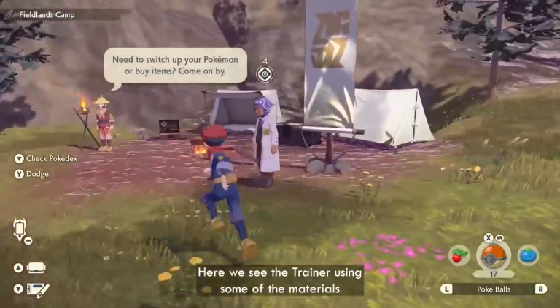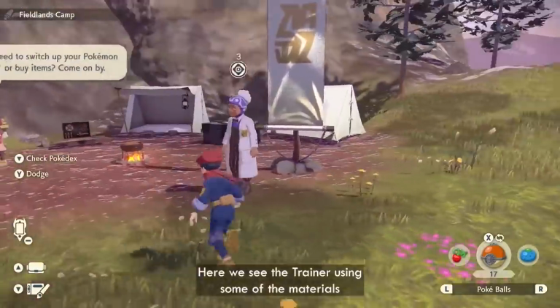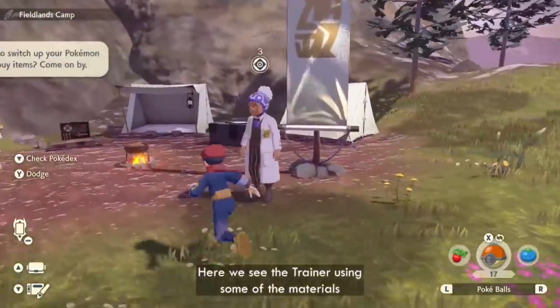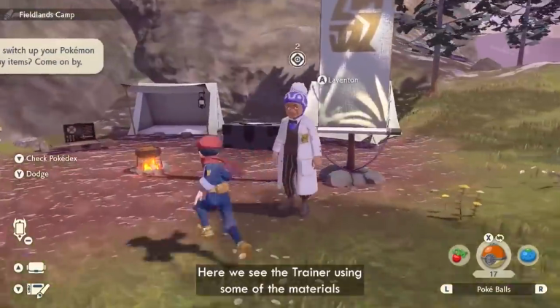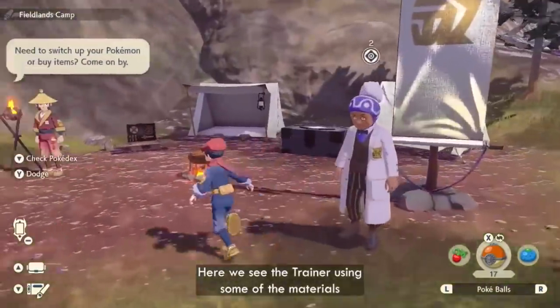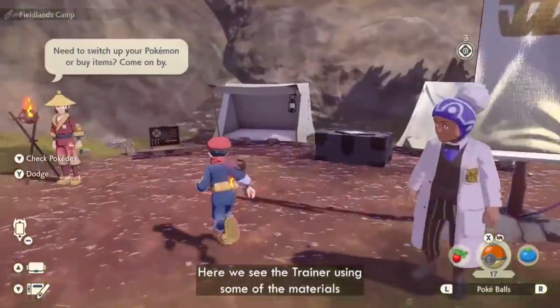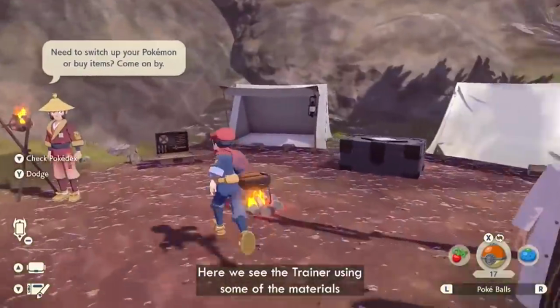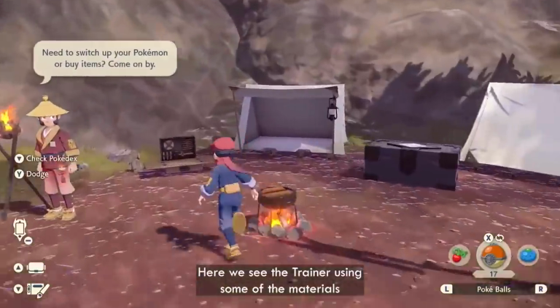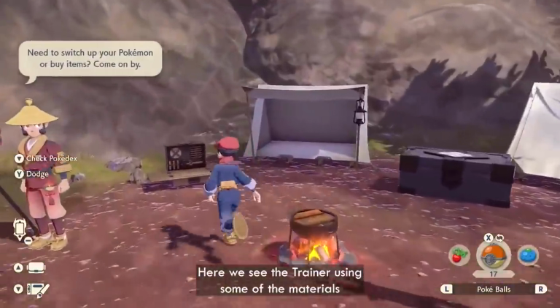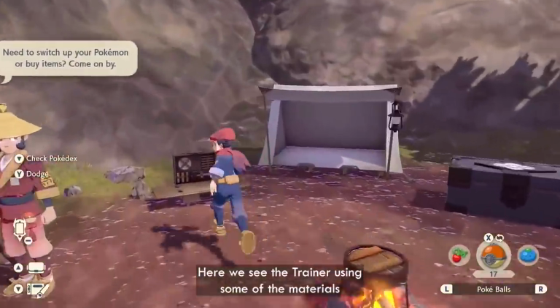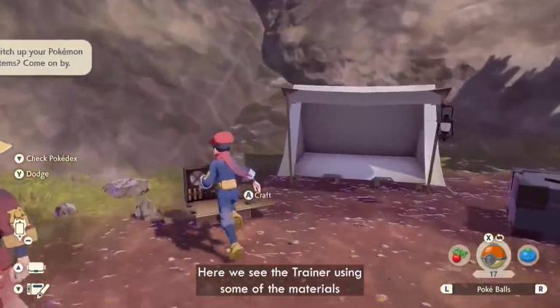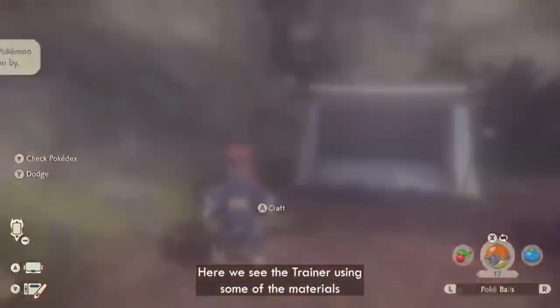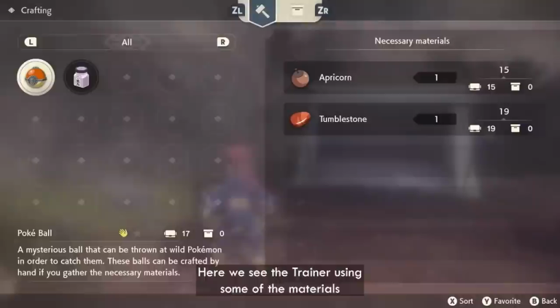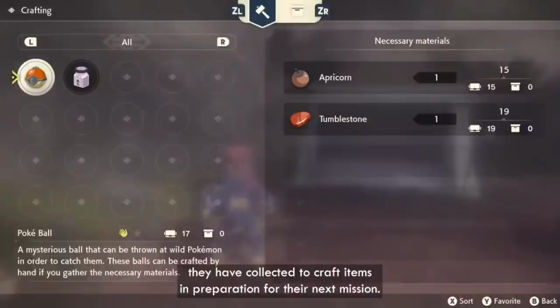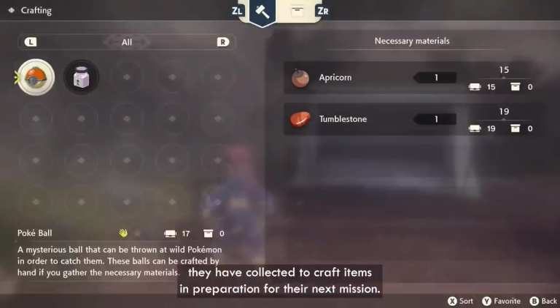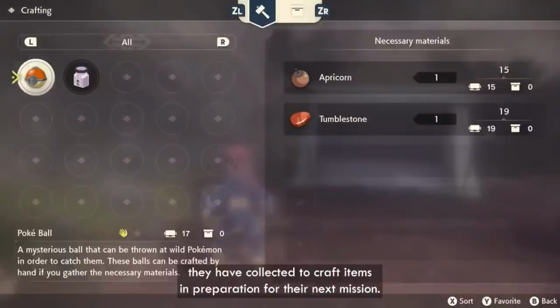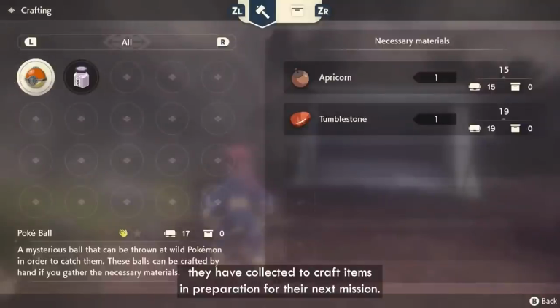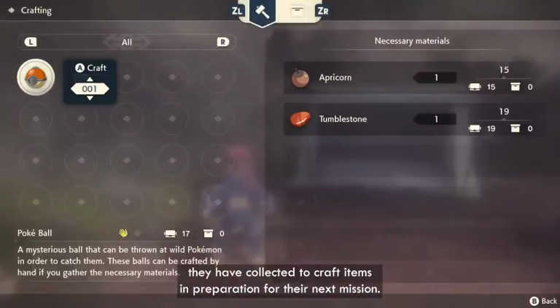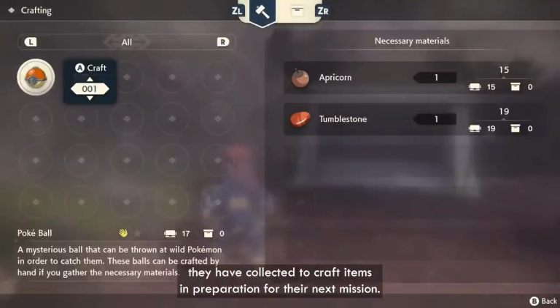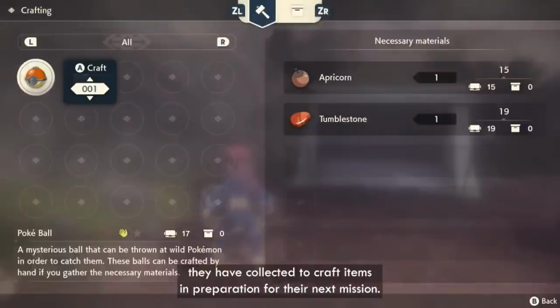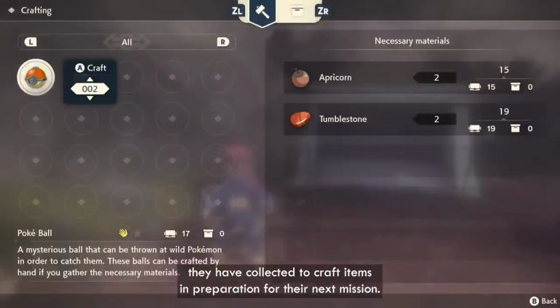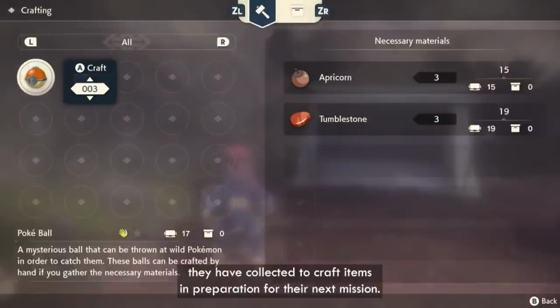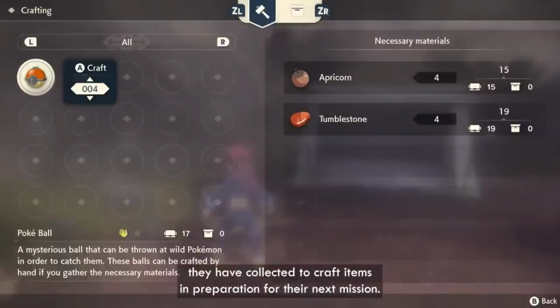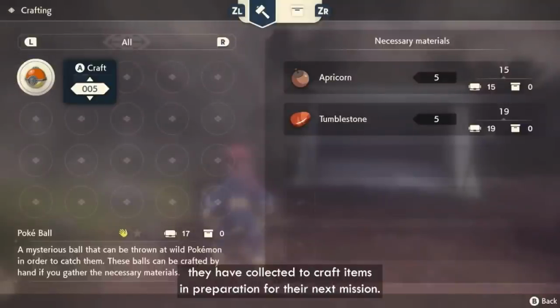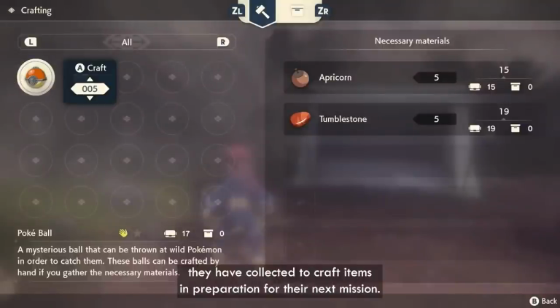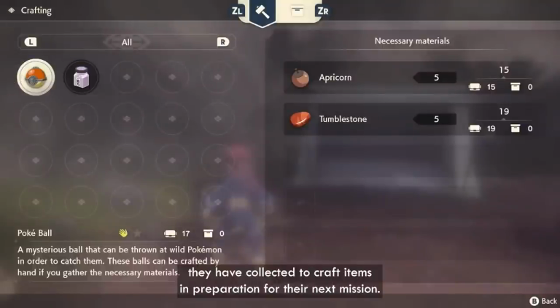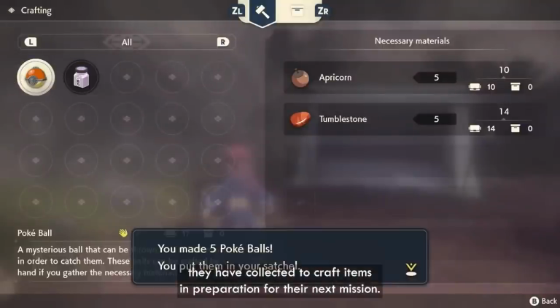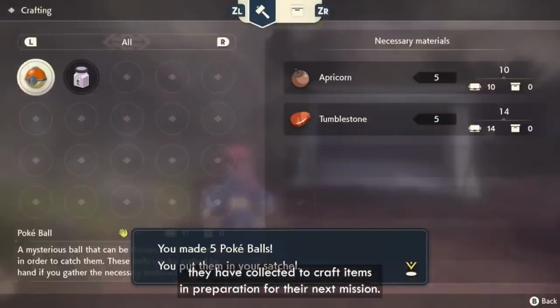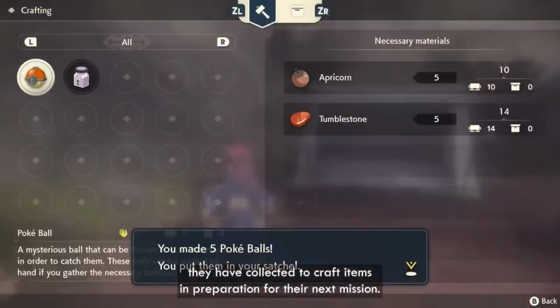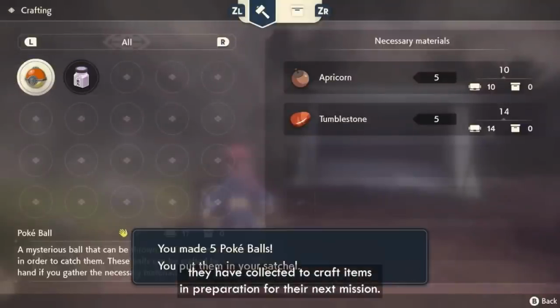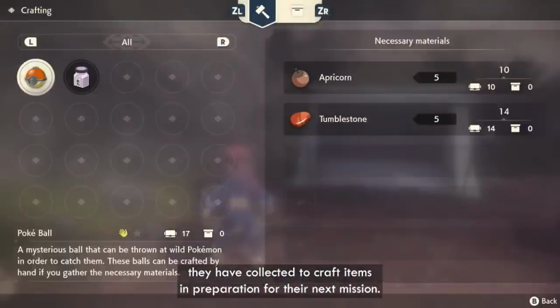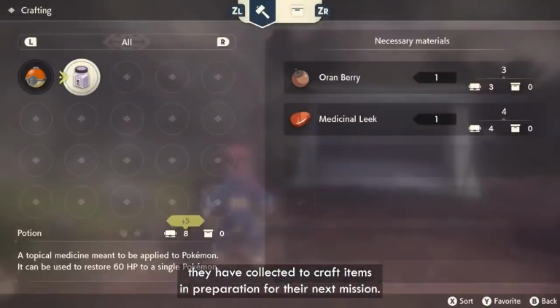Here we see the trainer using some of the materials they have collected to craft items in preparation for their next mission.